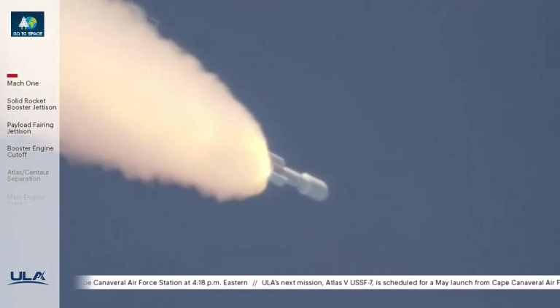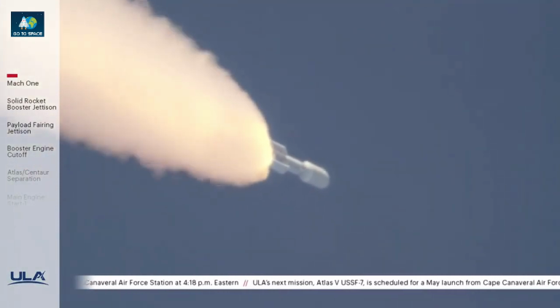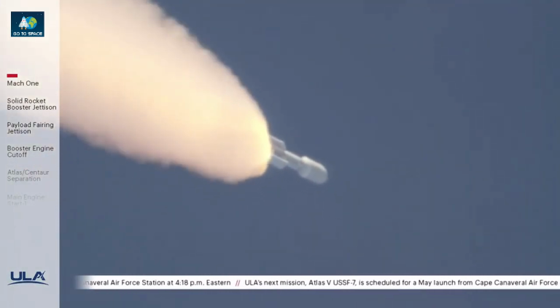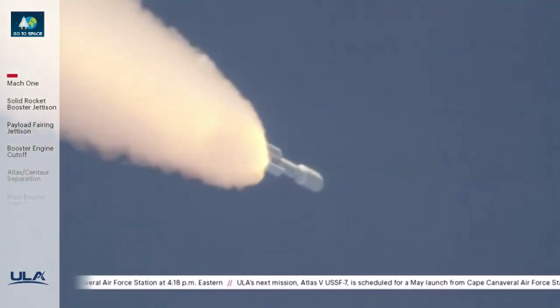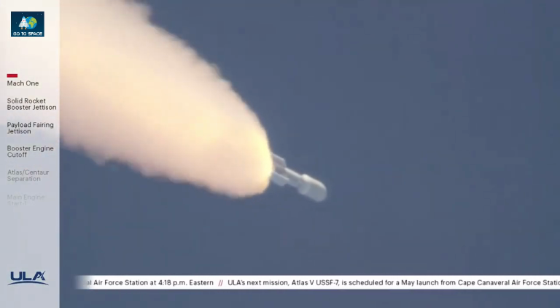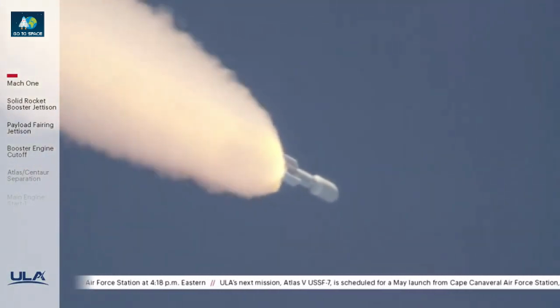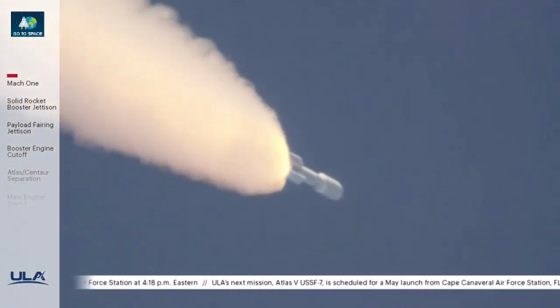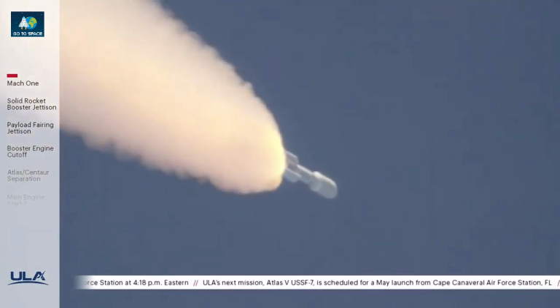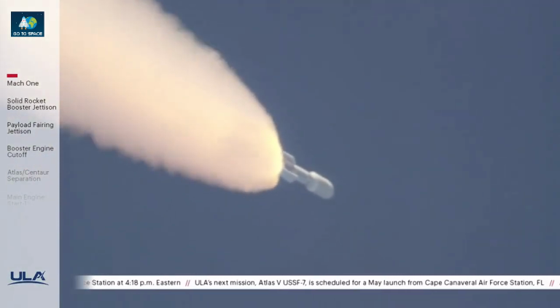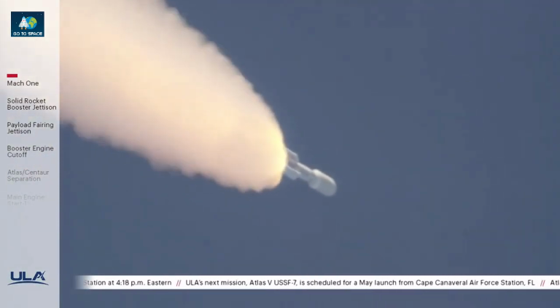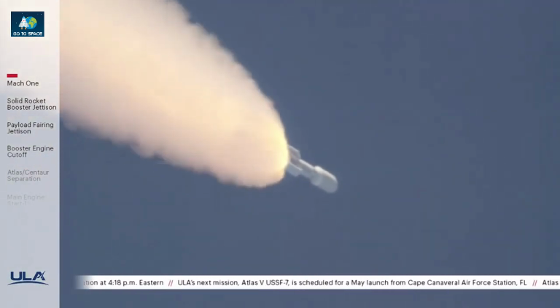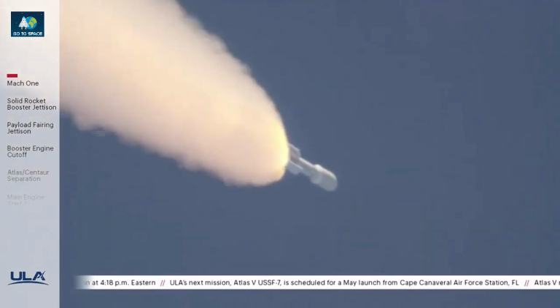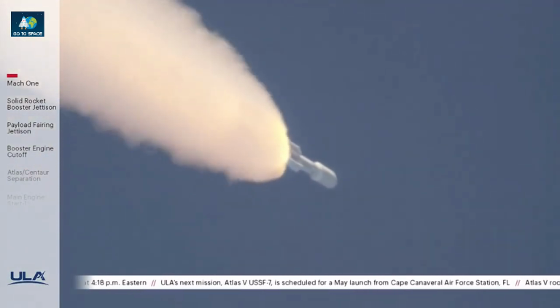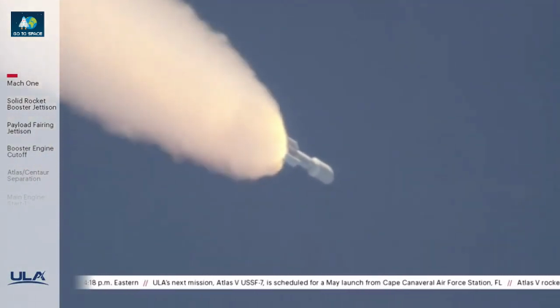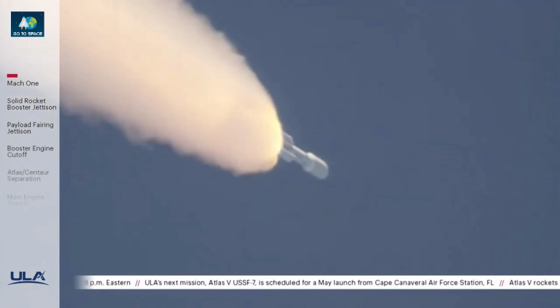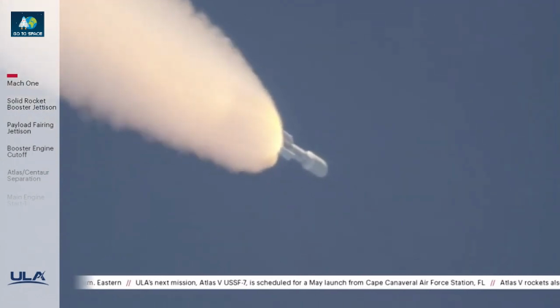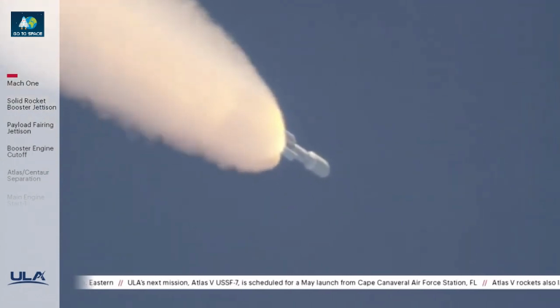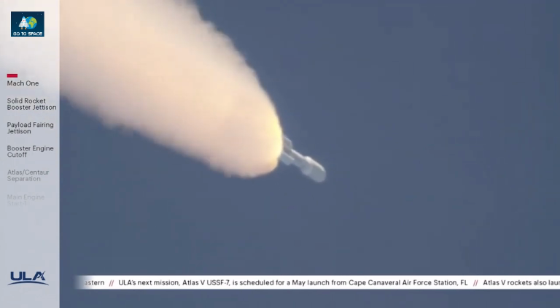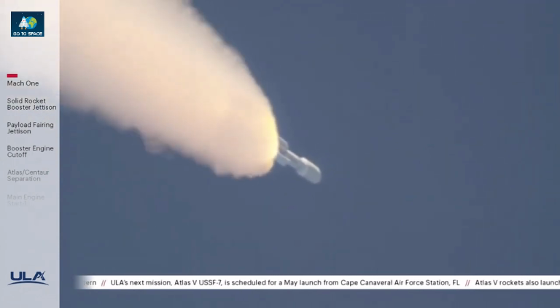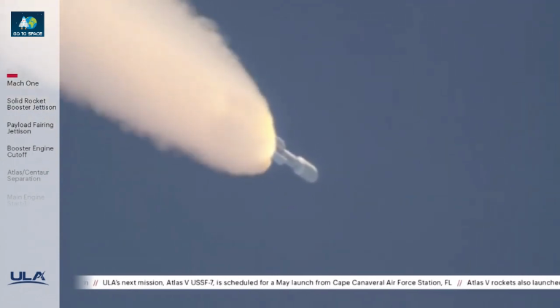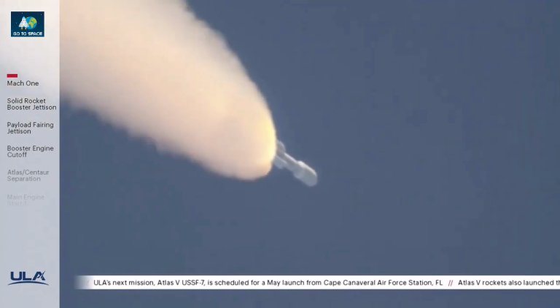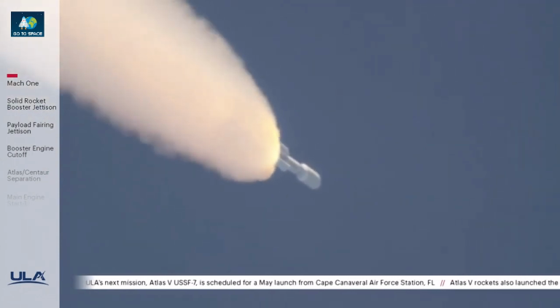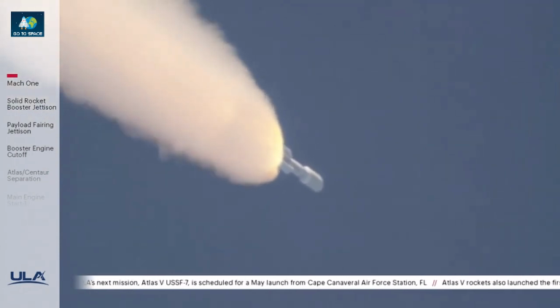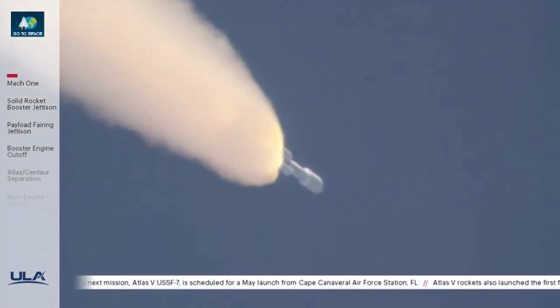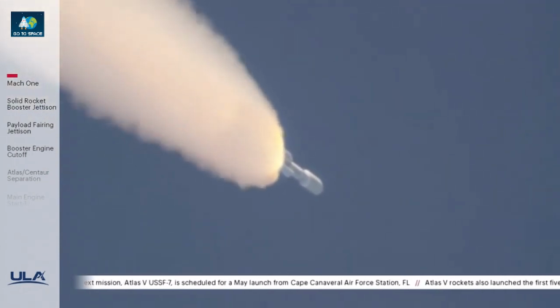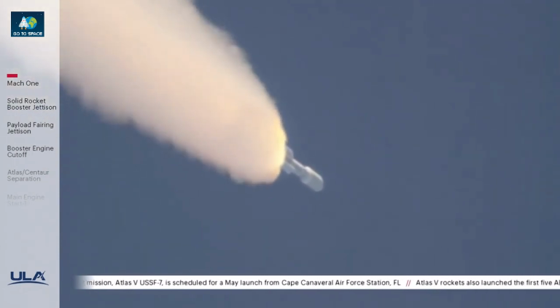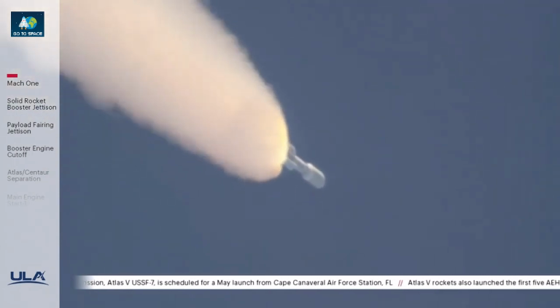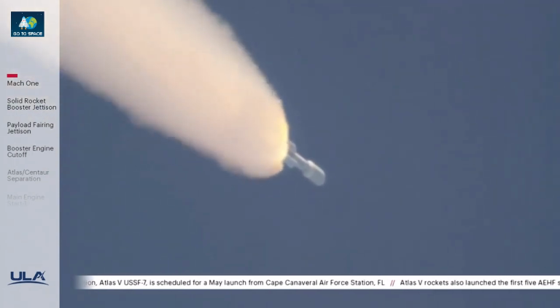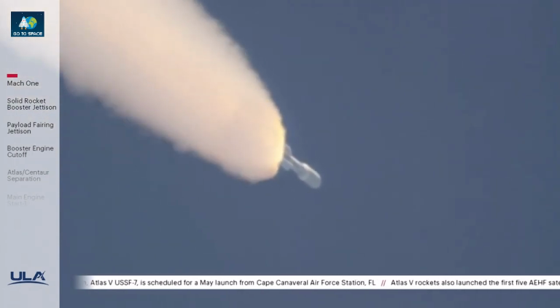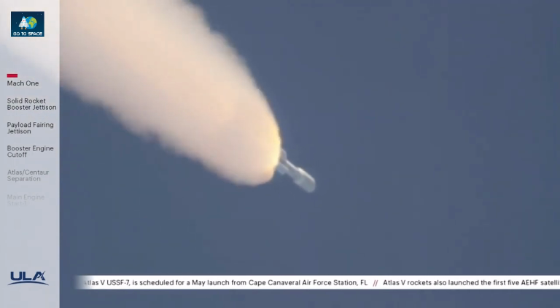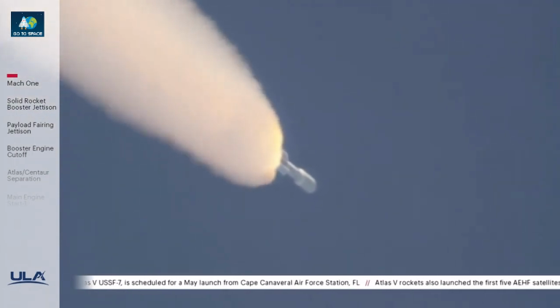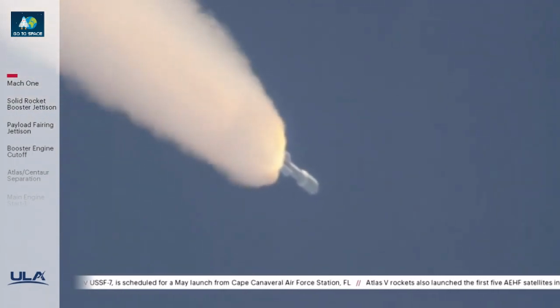75 seconds into flight, the RD-180 is throttling to 75% thrust as expected, standing by for SRB burnout shortly.